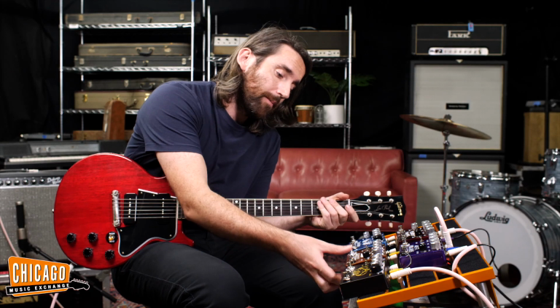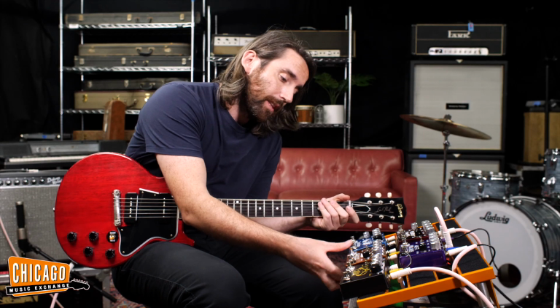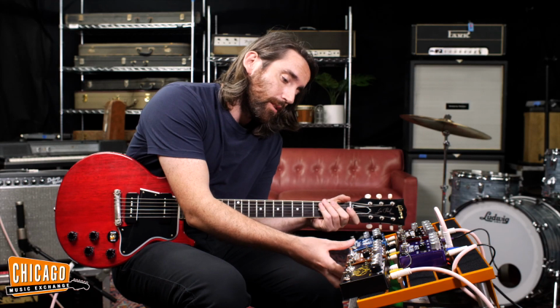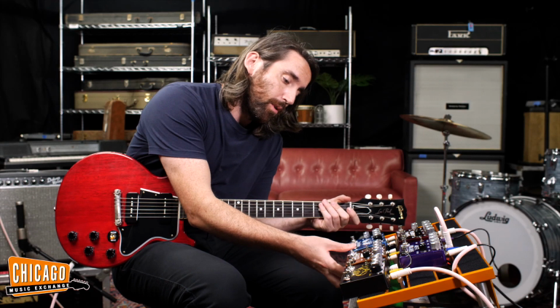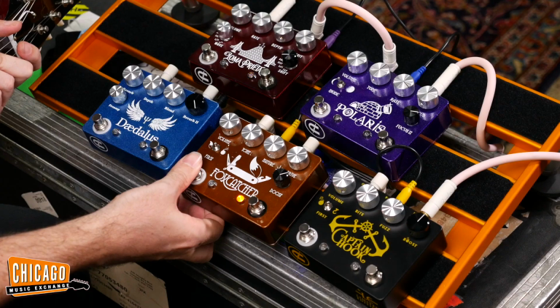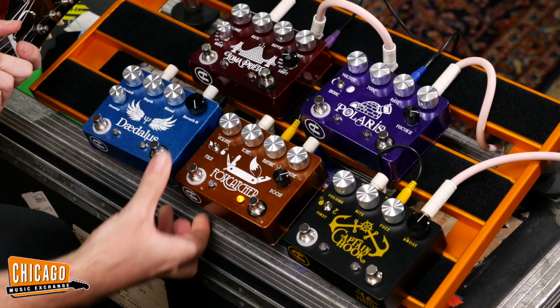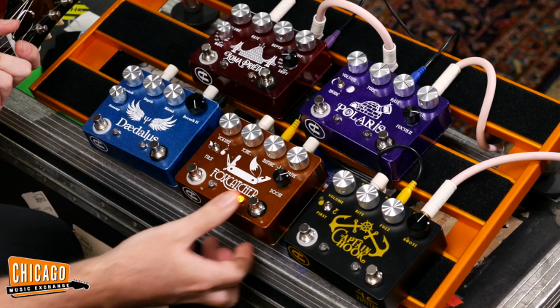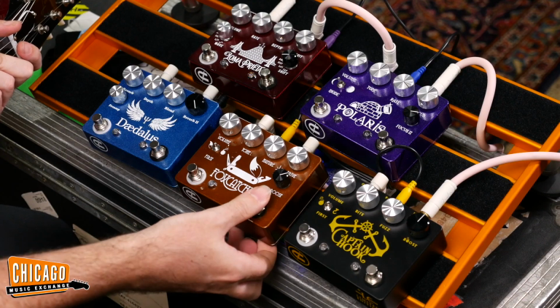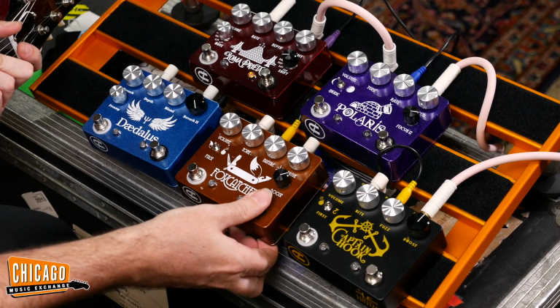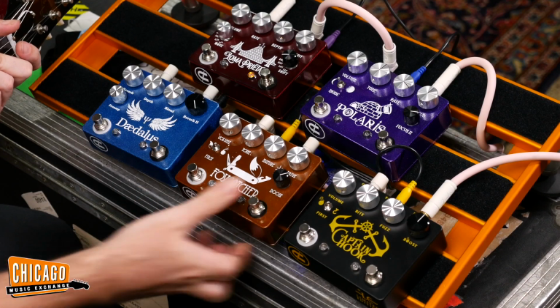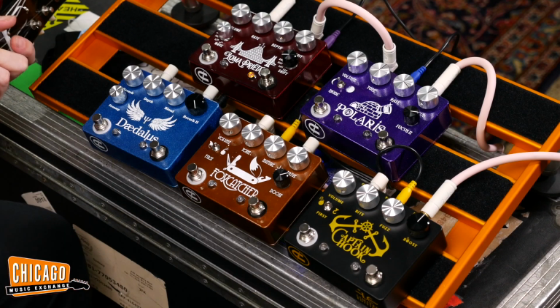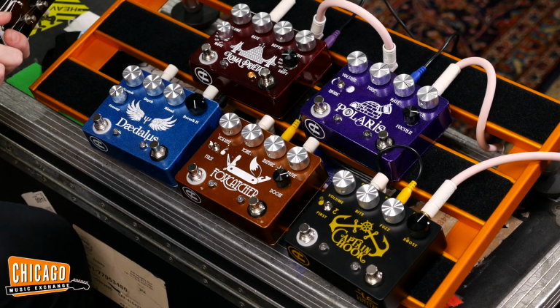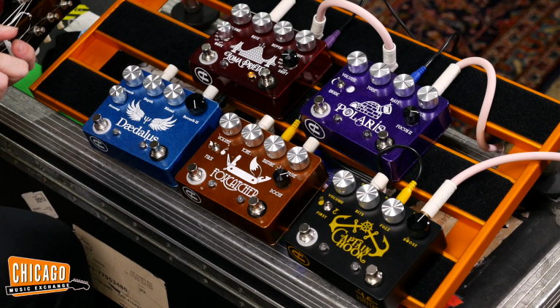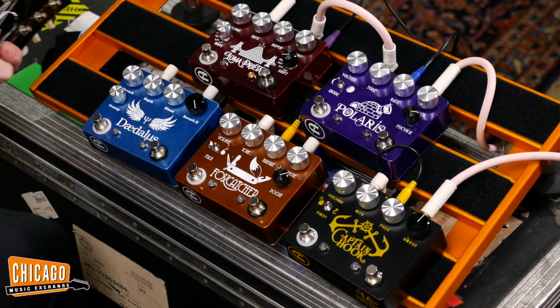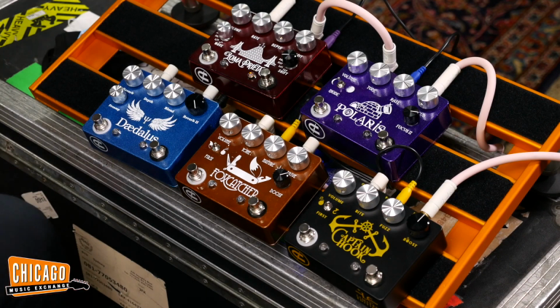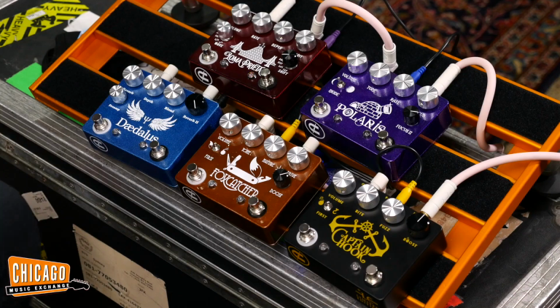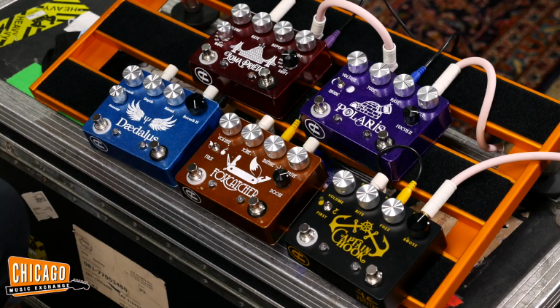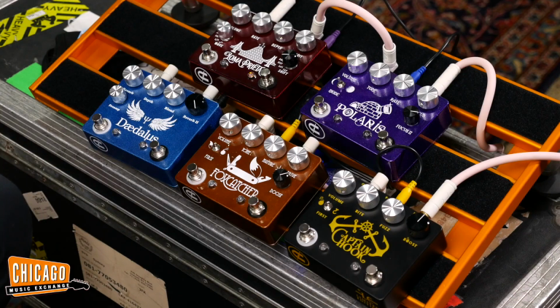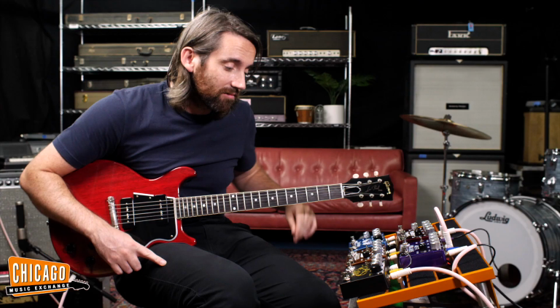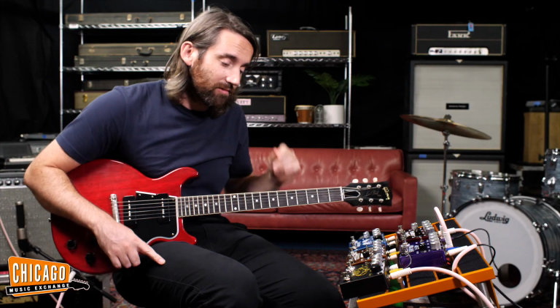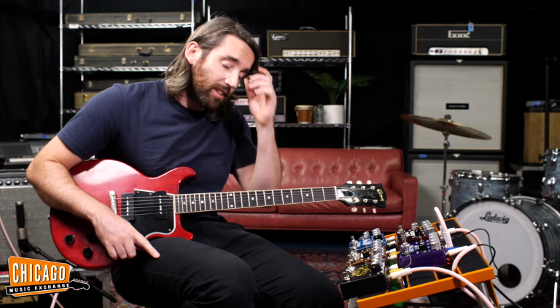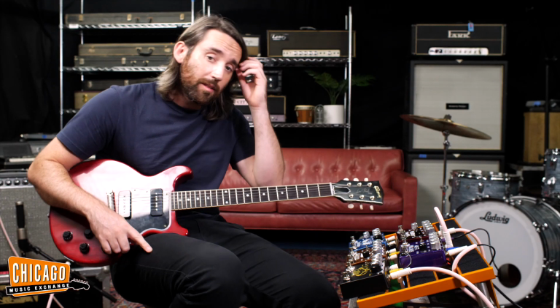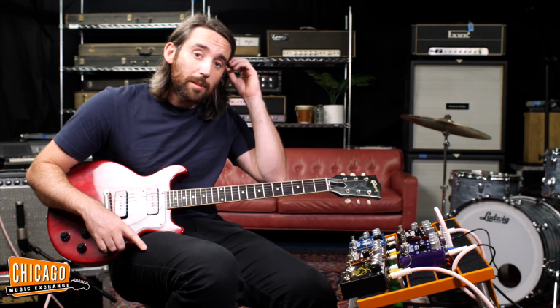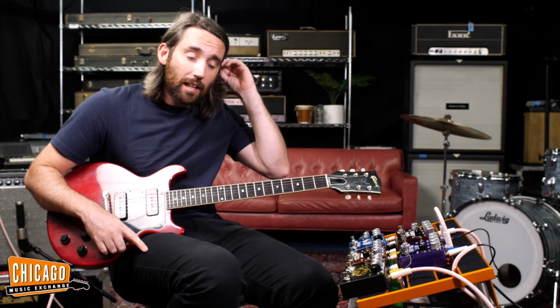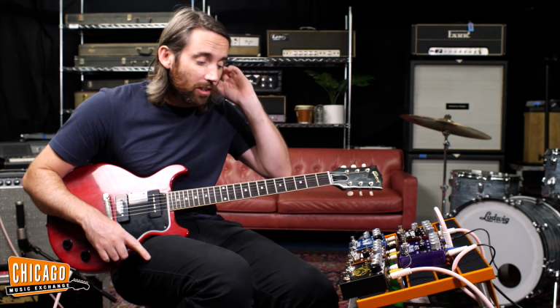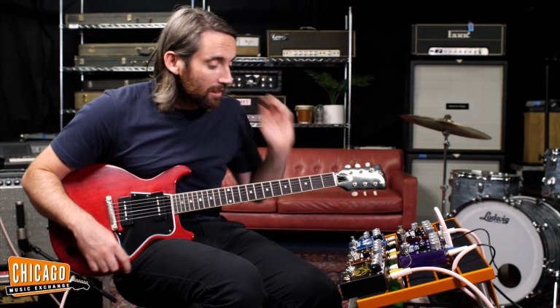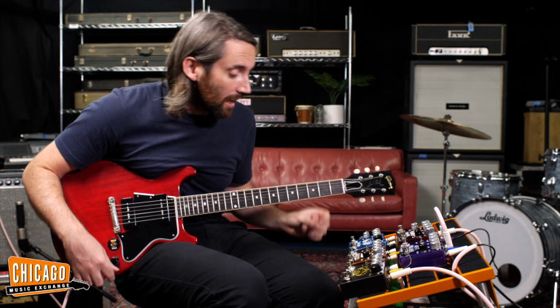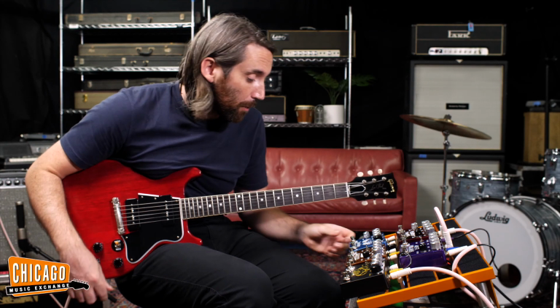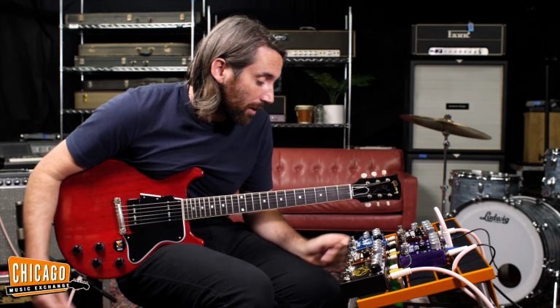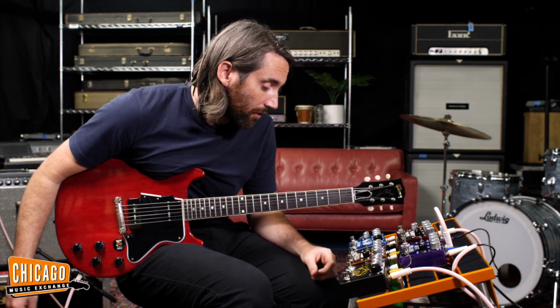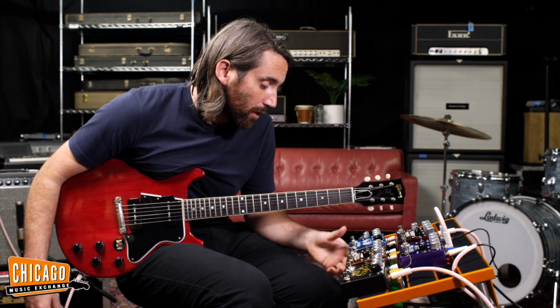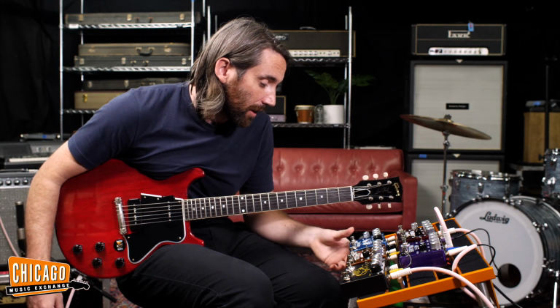A lot of fun, that one. Right, let's move on to Daedalus — forgive me if I'm saying that wrong — but we've got a reverb pedal.